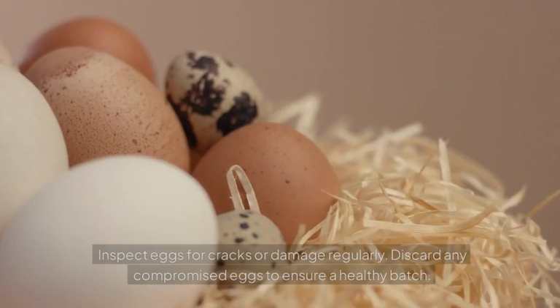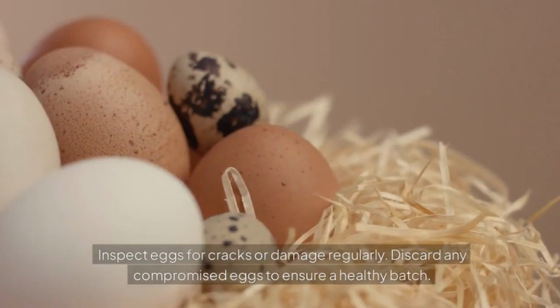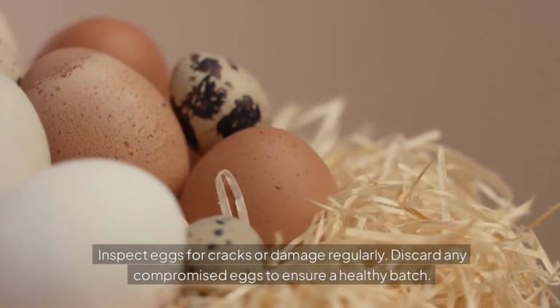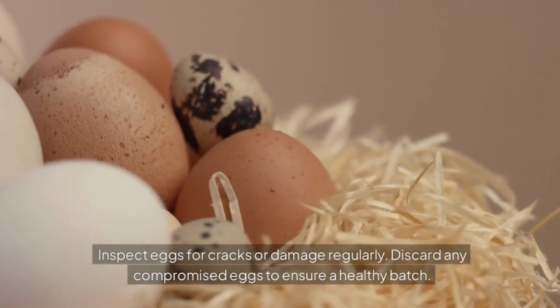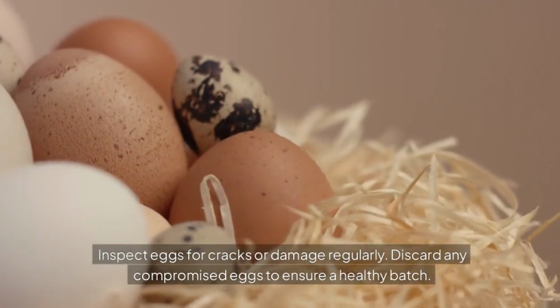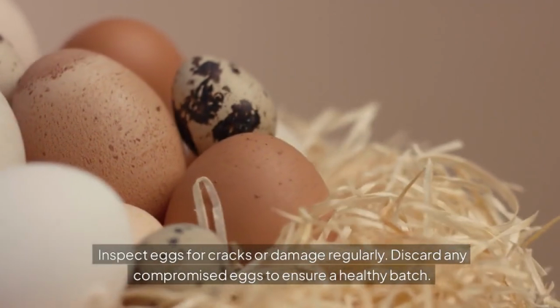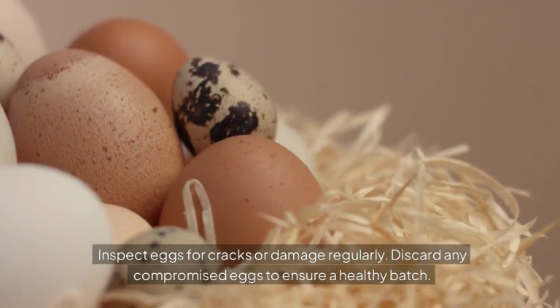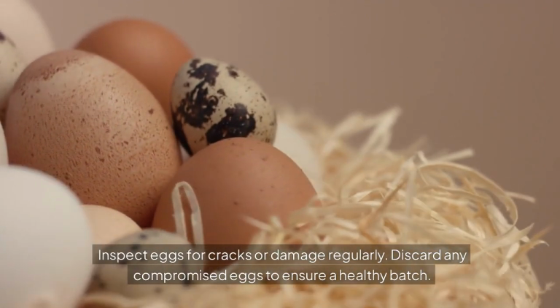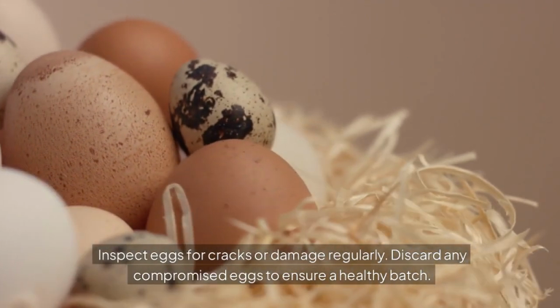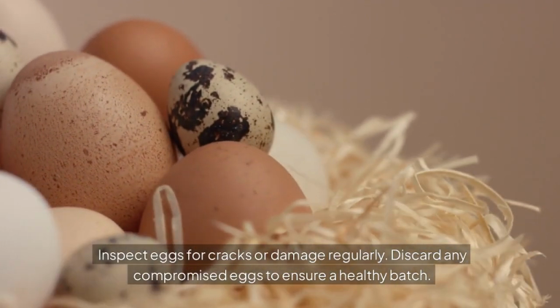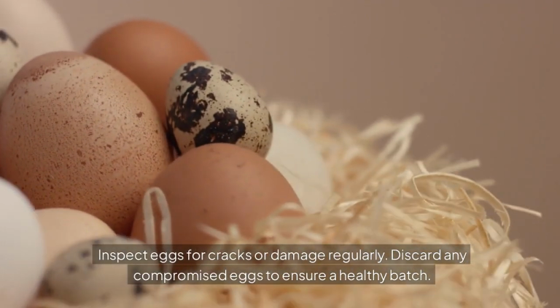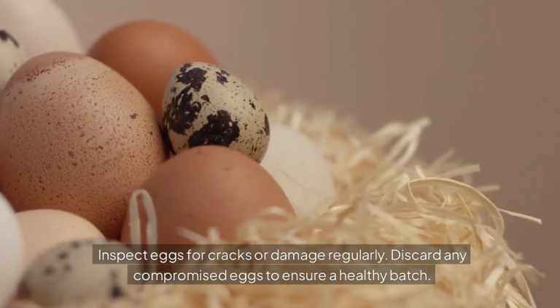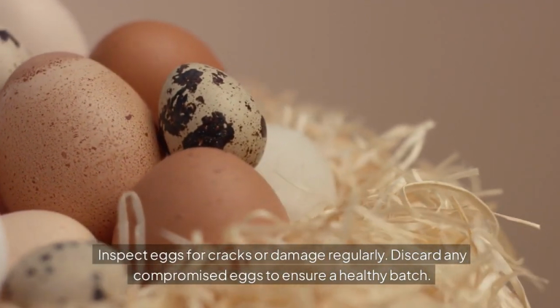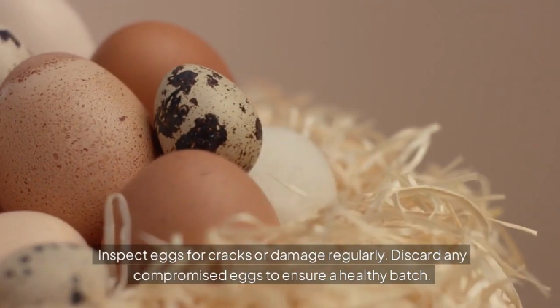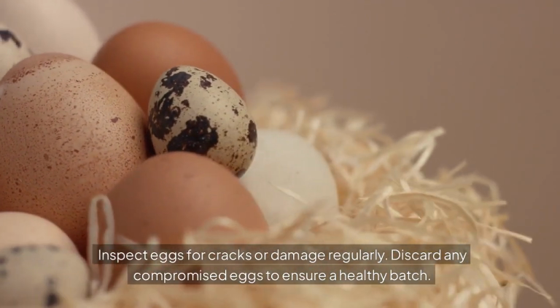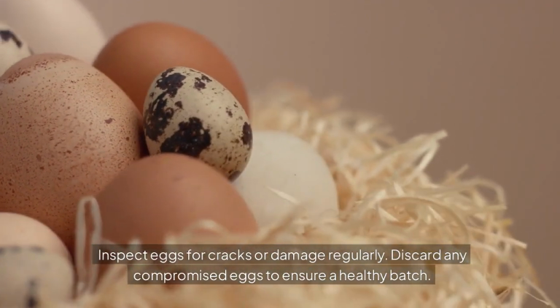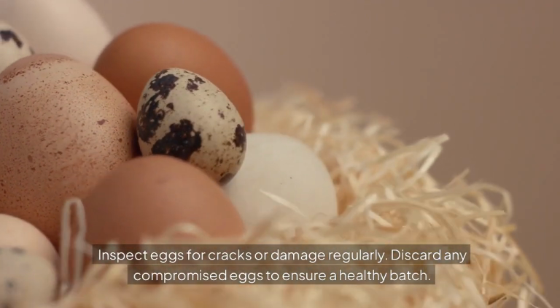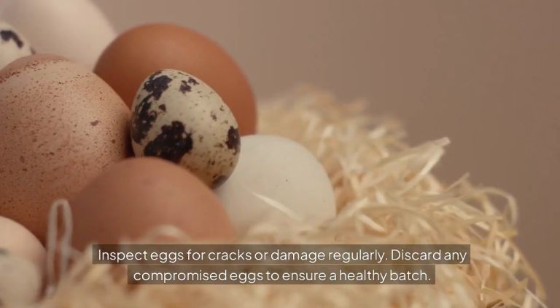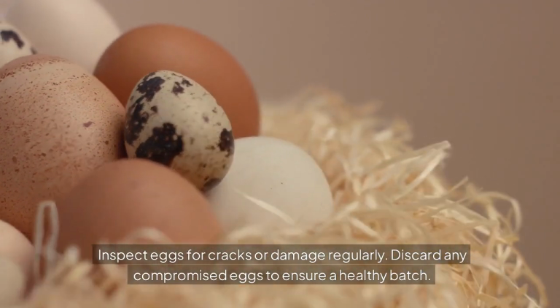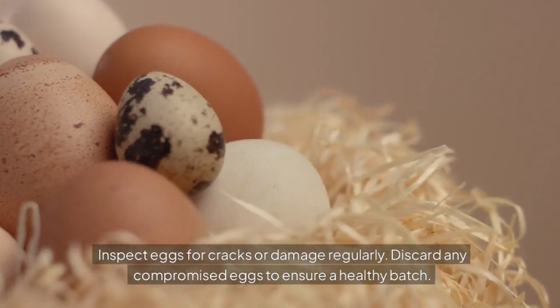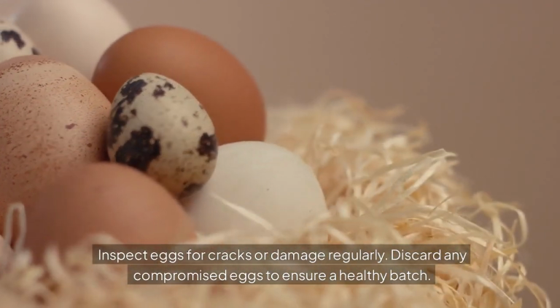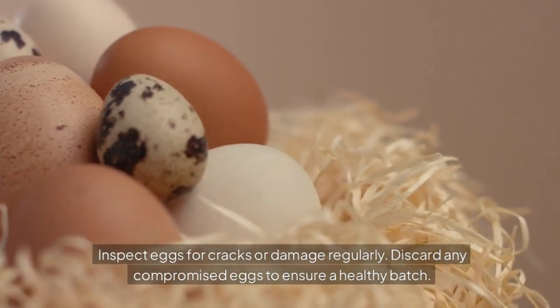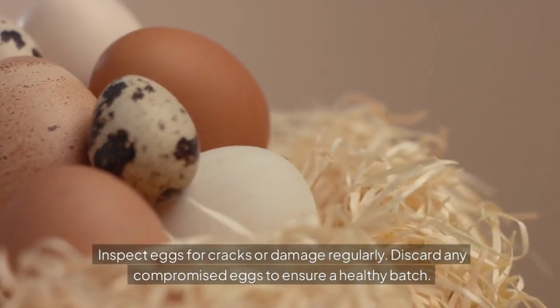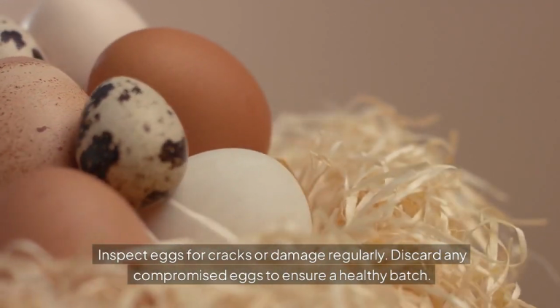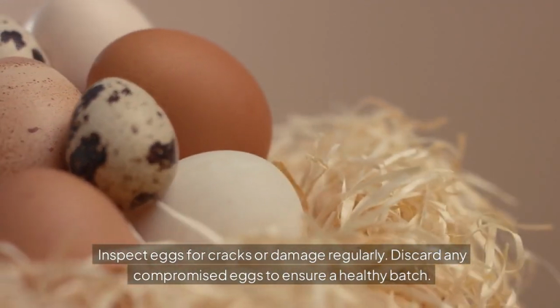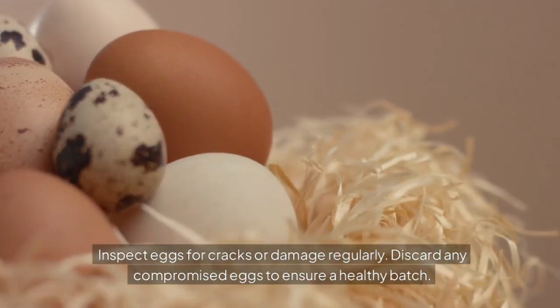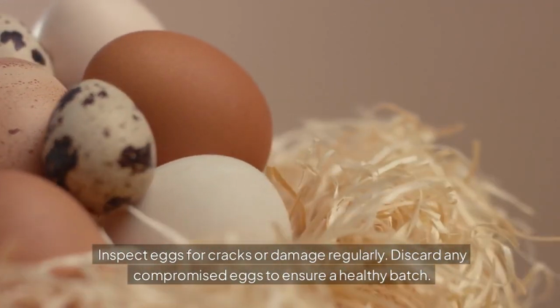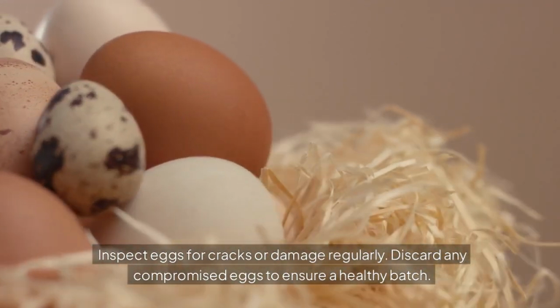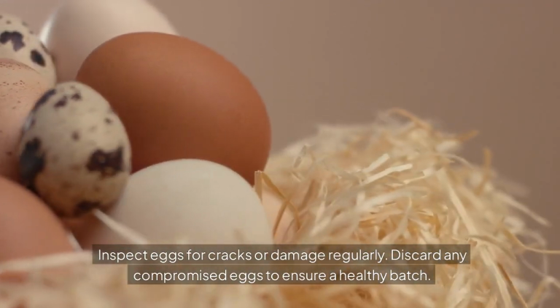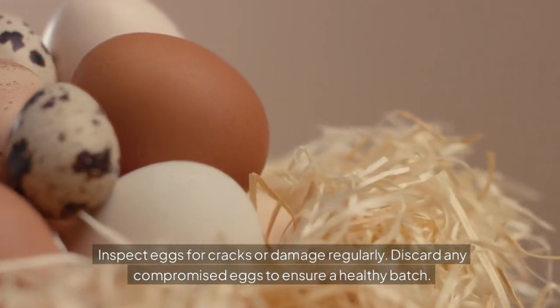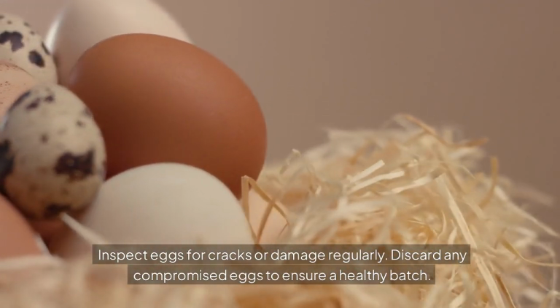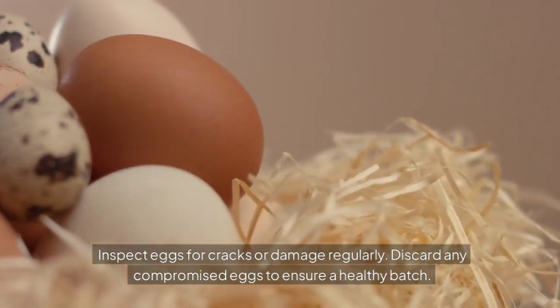Inspect eggs for cracks or damage regularly. Discard any compromised eggs to ensure a healthy batch.